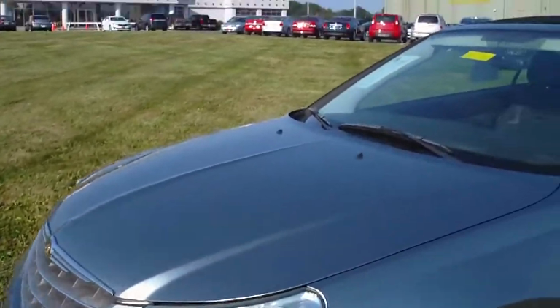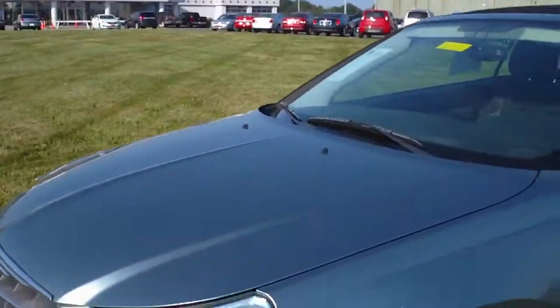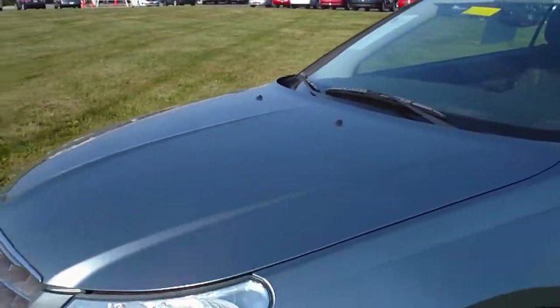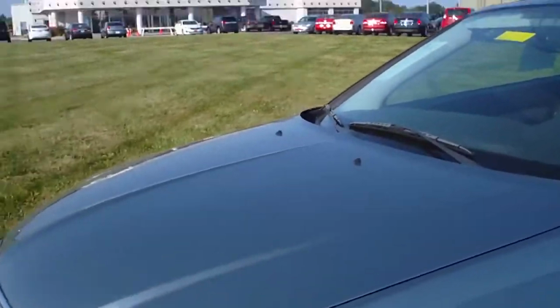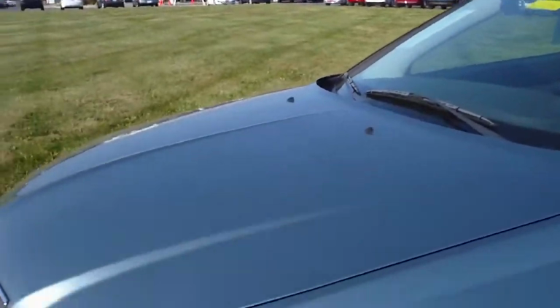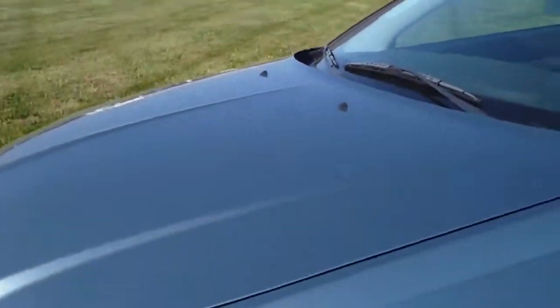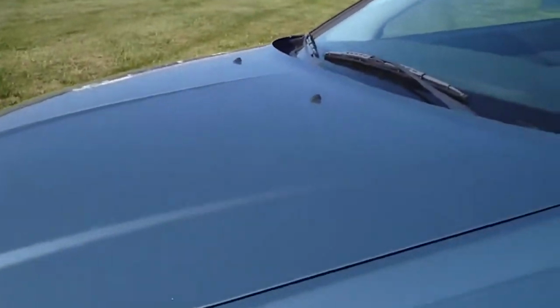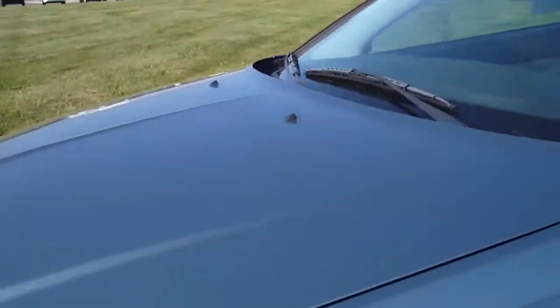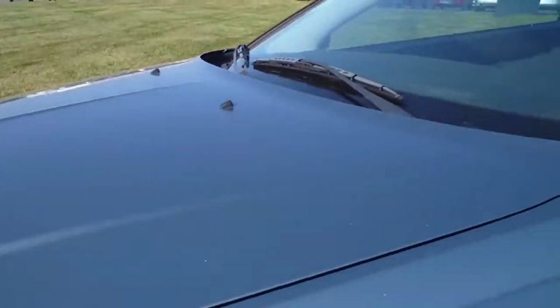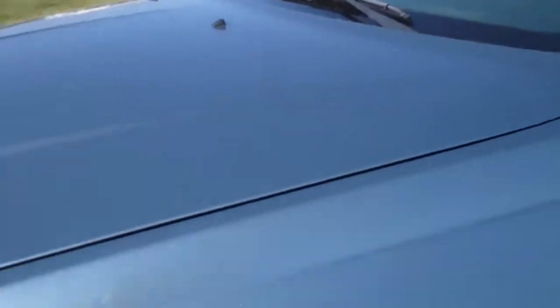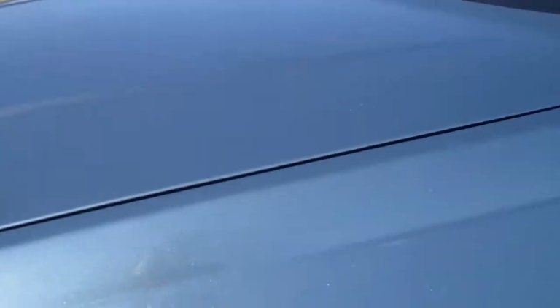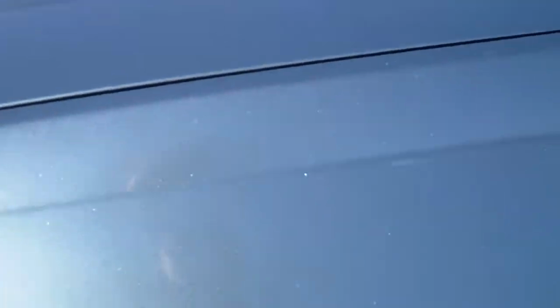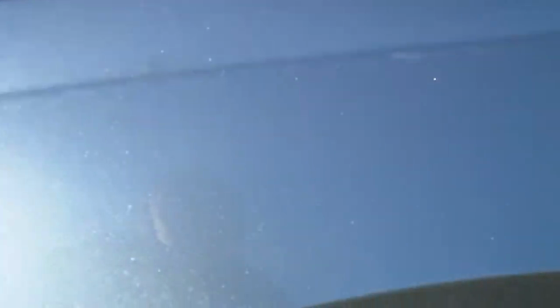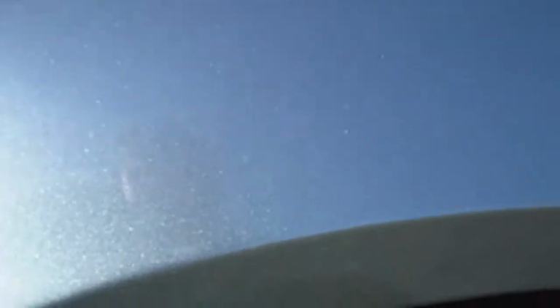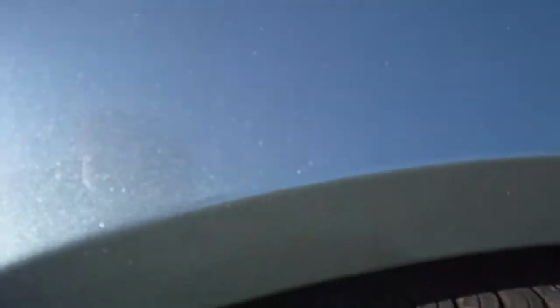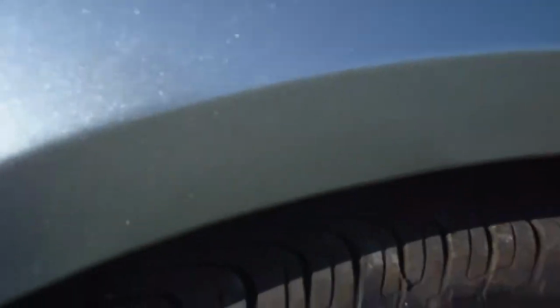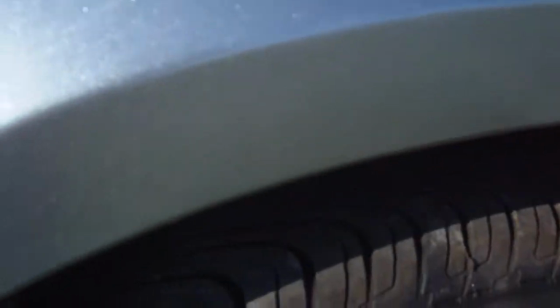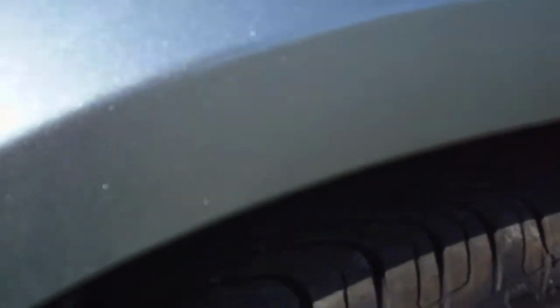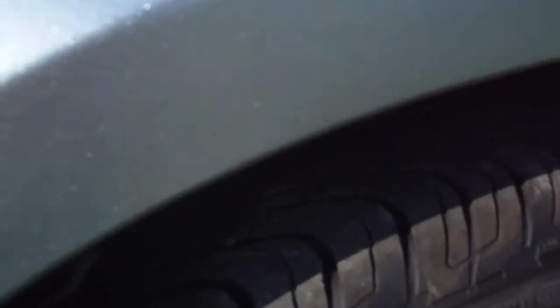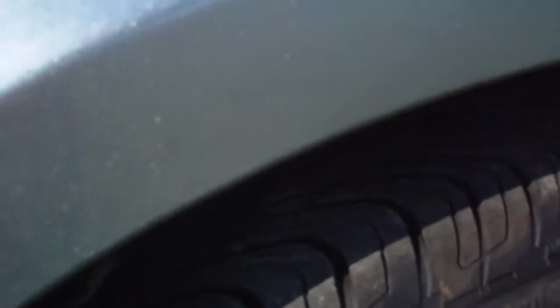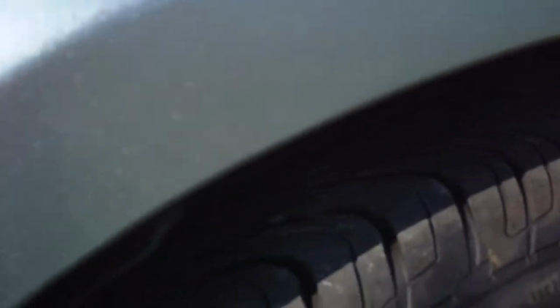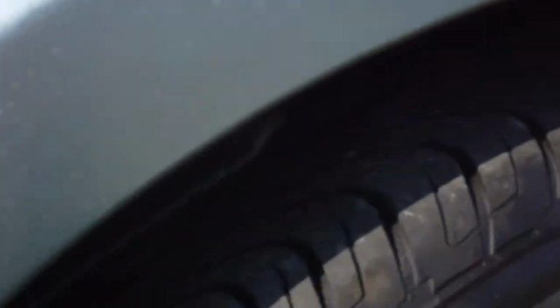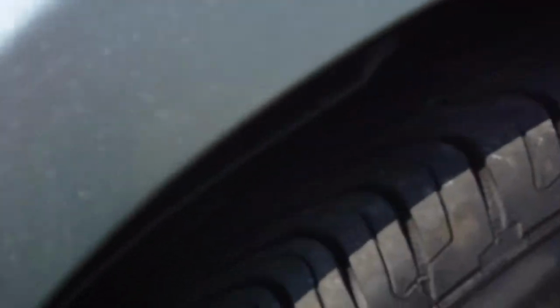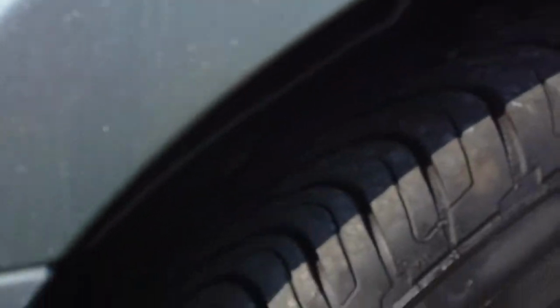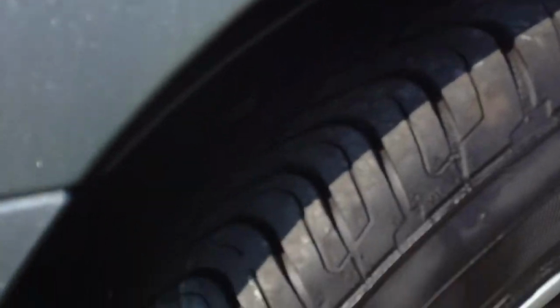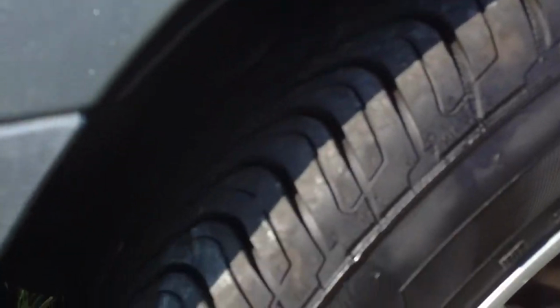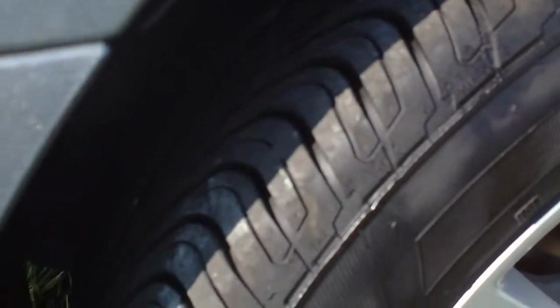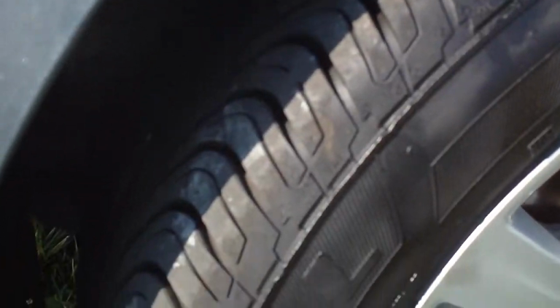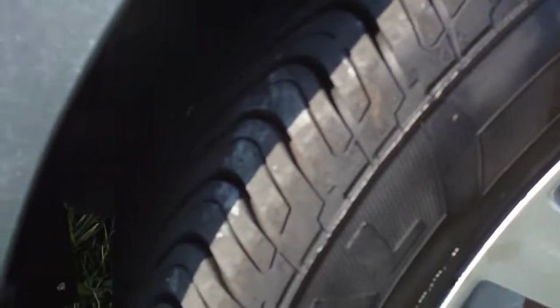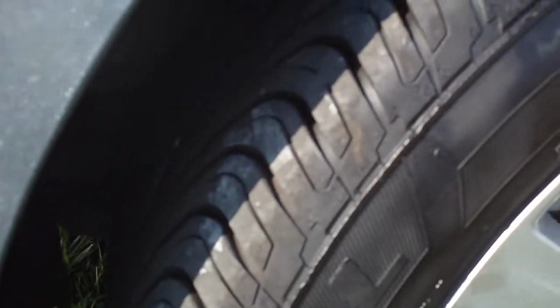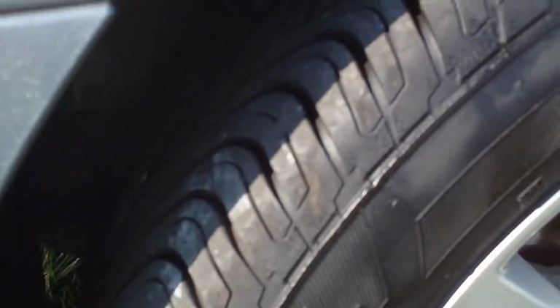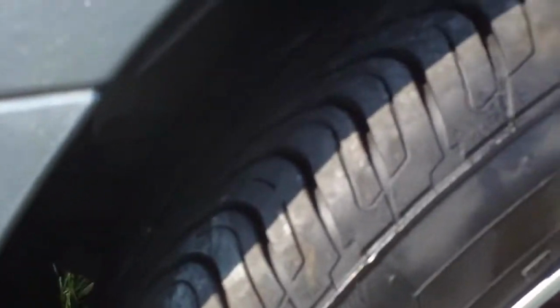The body is in pretty good shape — got a couple of minor dents and scrapes on it. Tire tread is excellent.